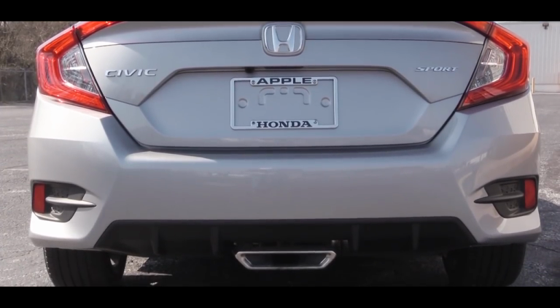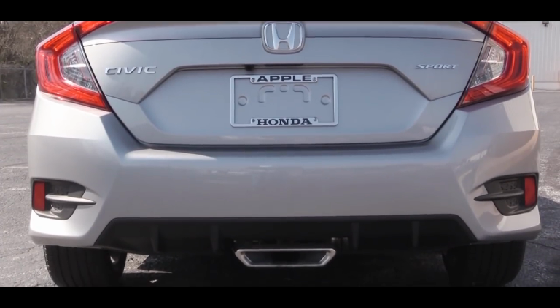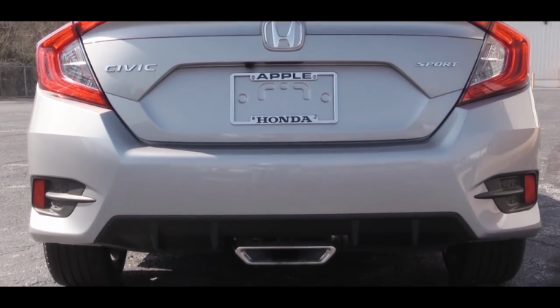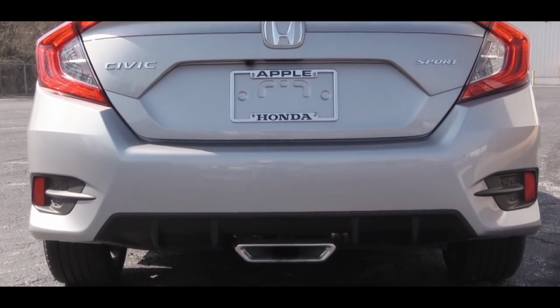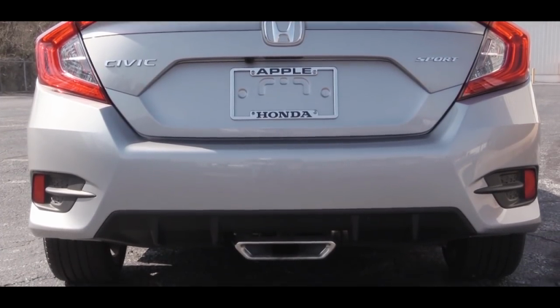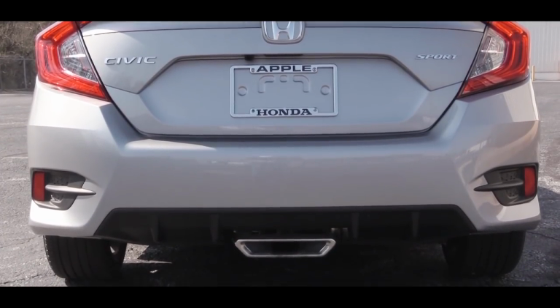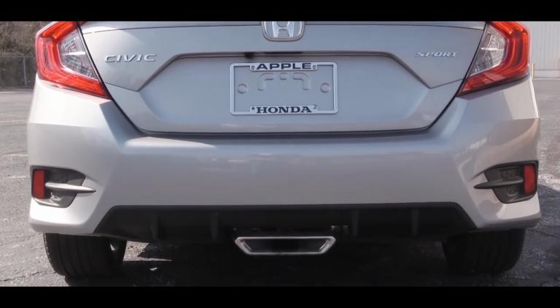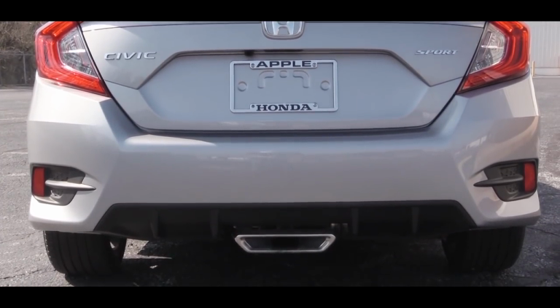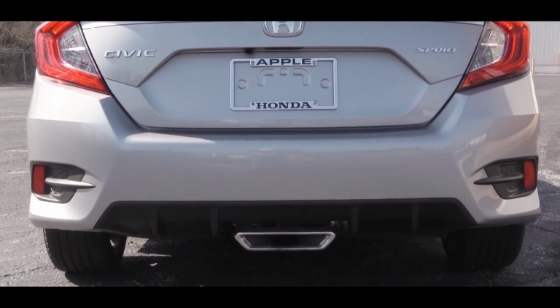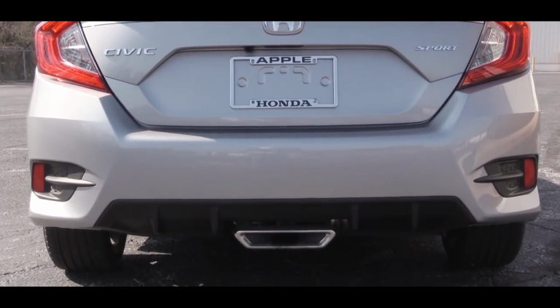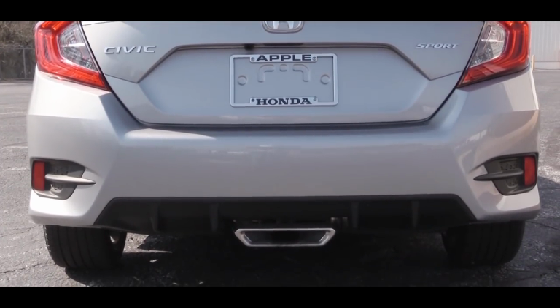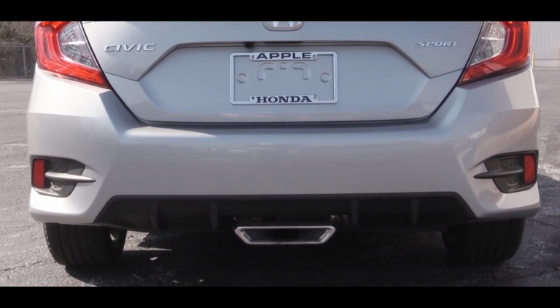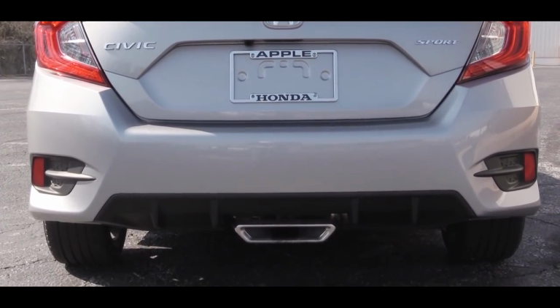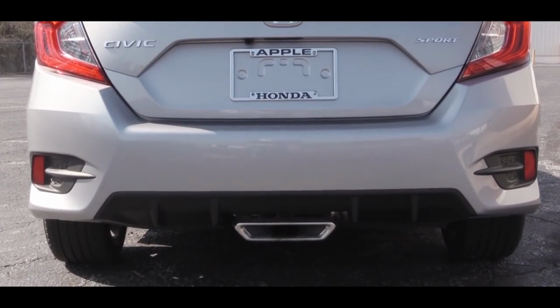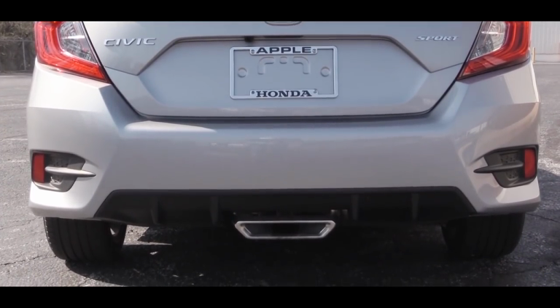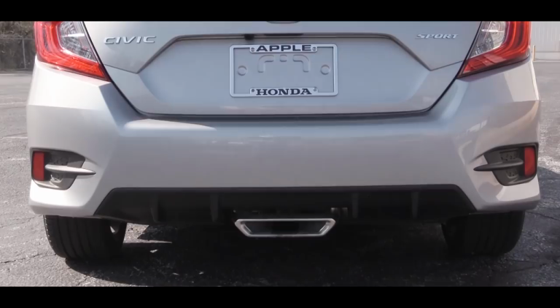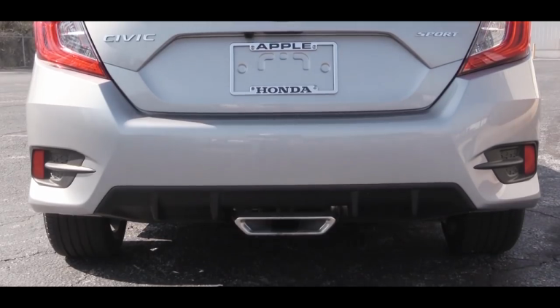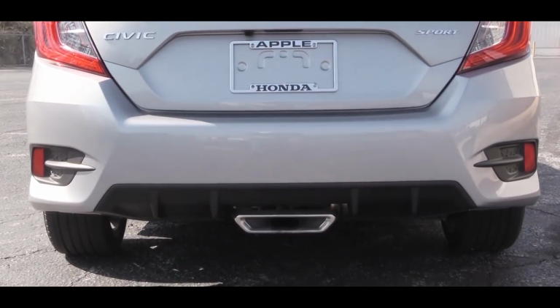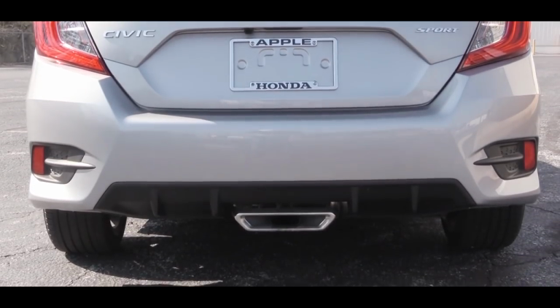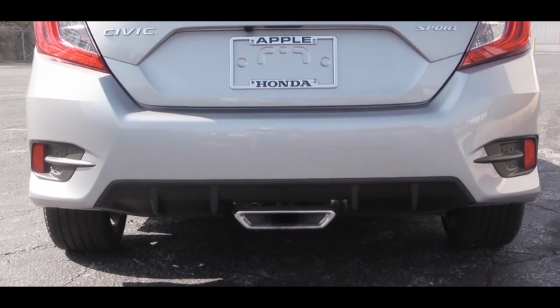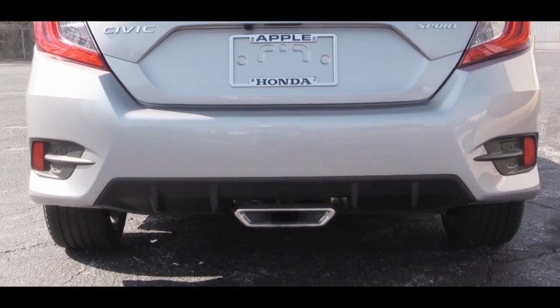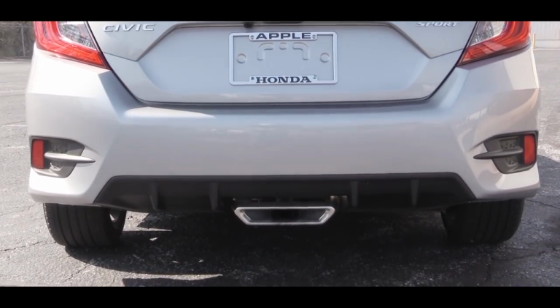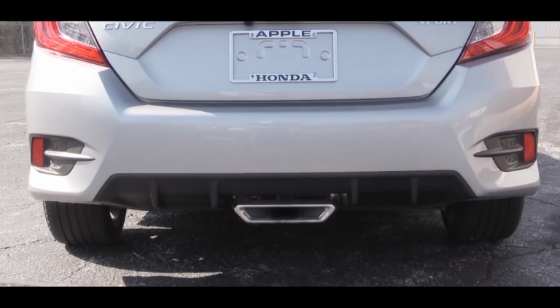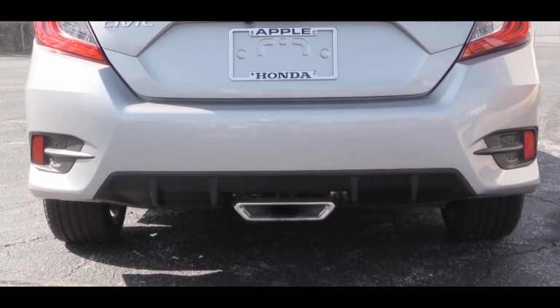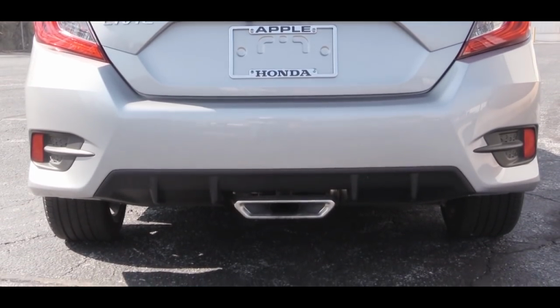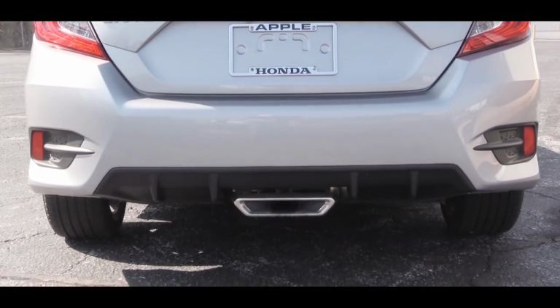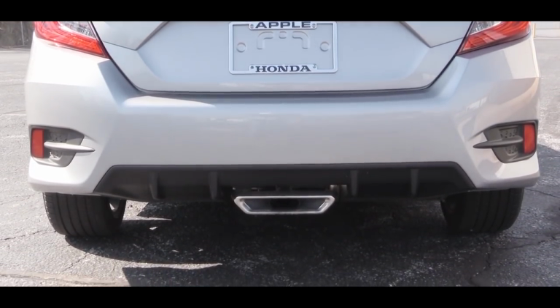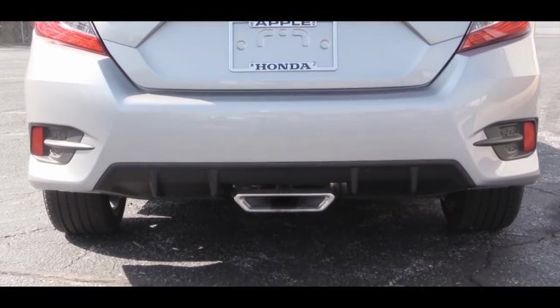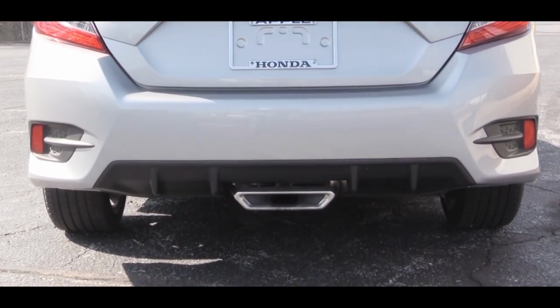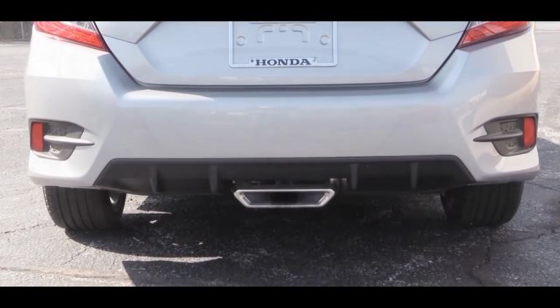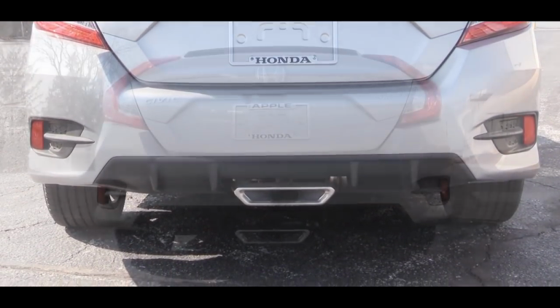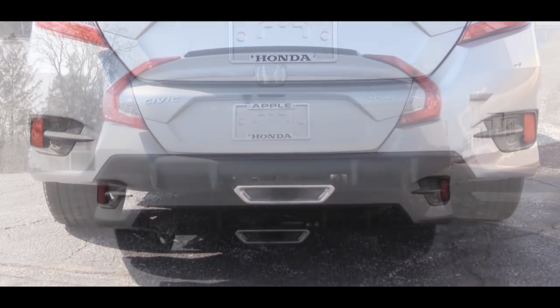Since we have the center-mount exhaust, you know what we have to do — here is that exhaust clip.